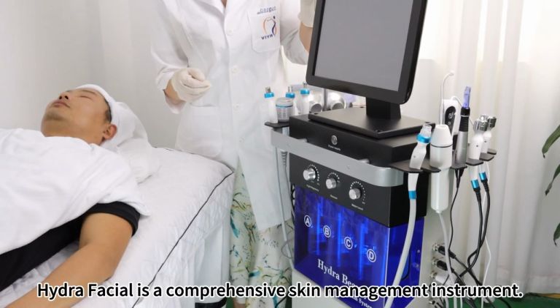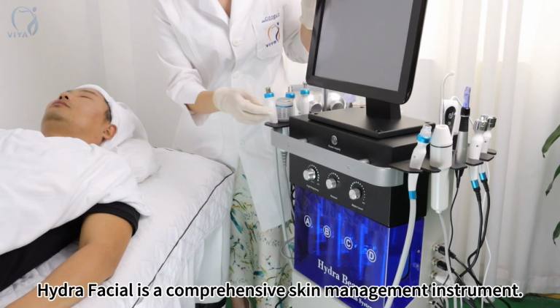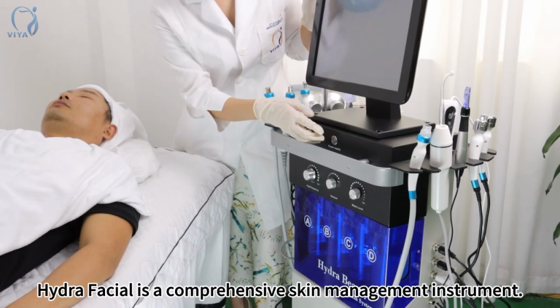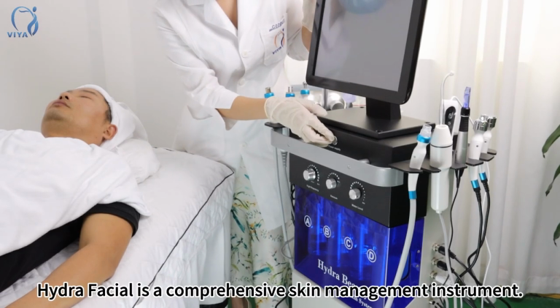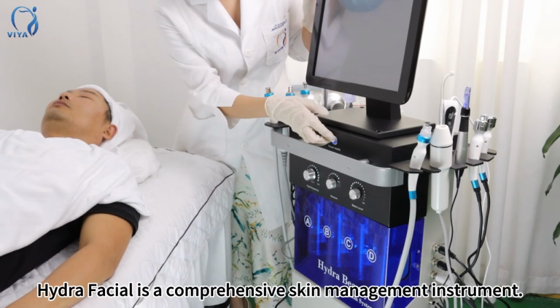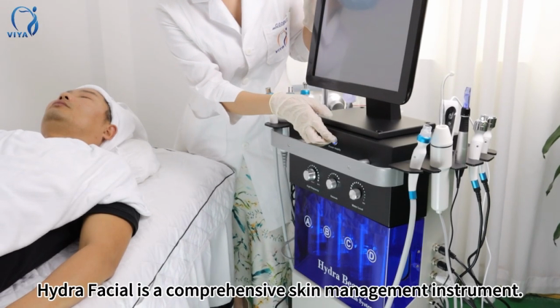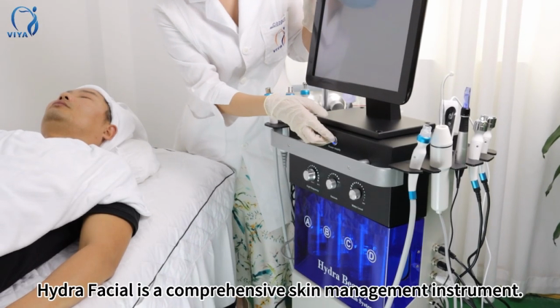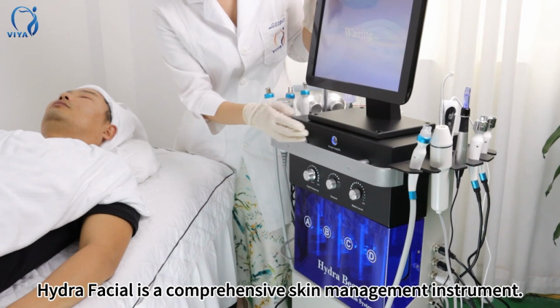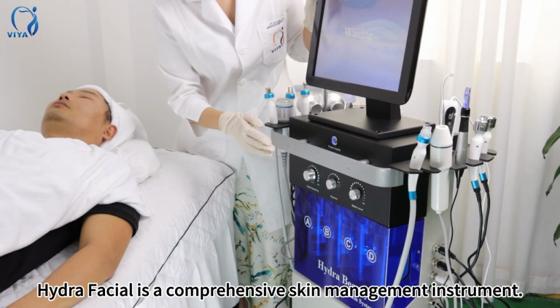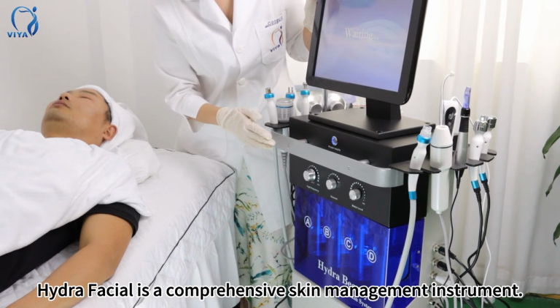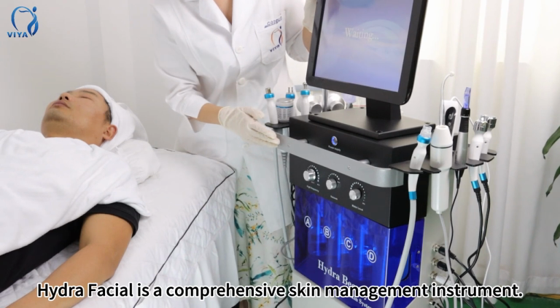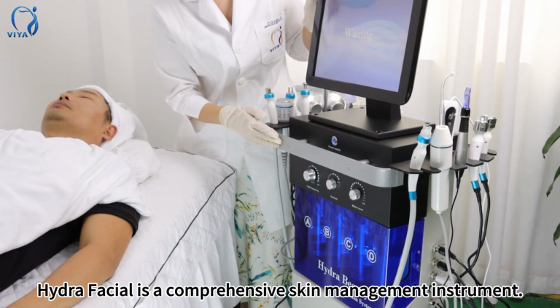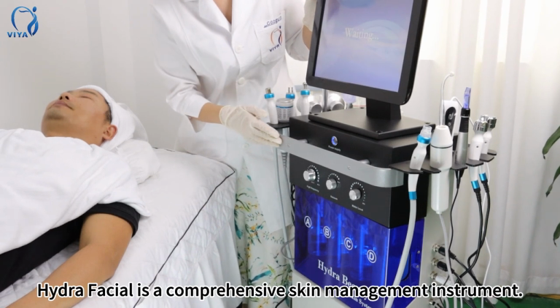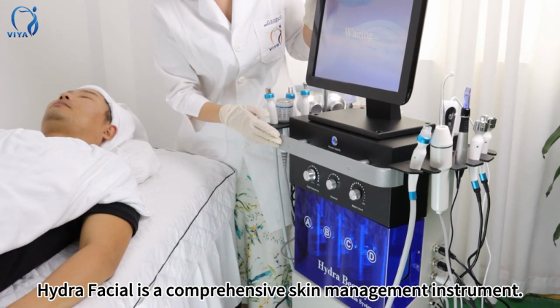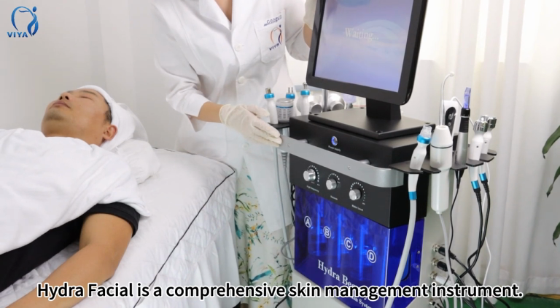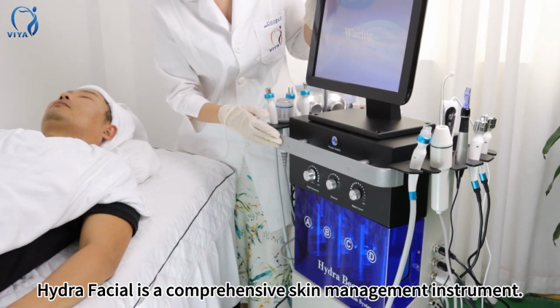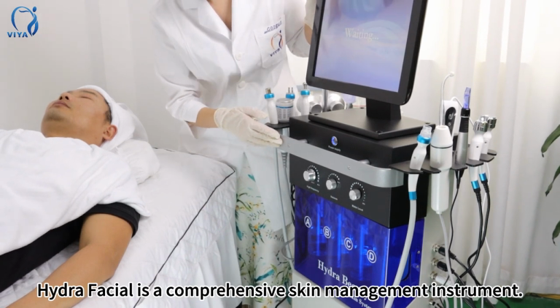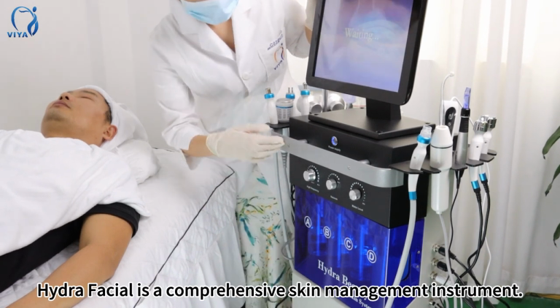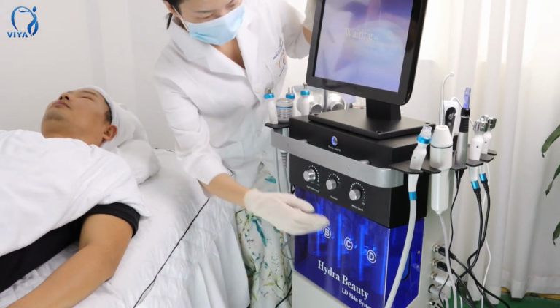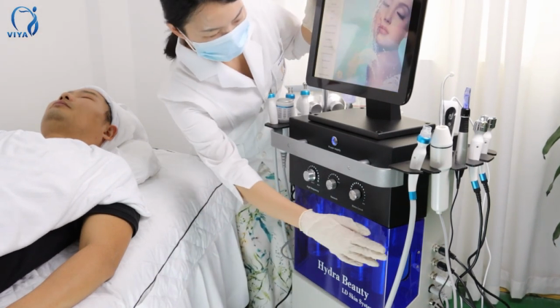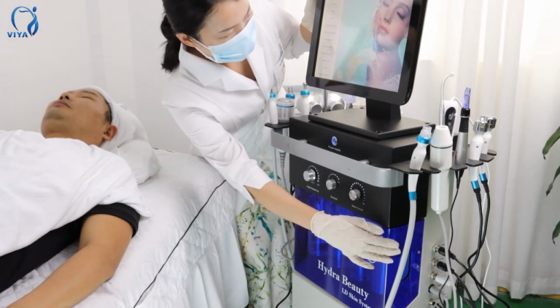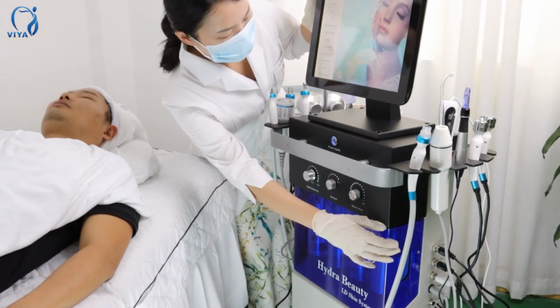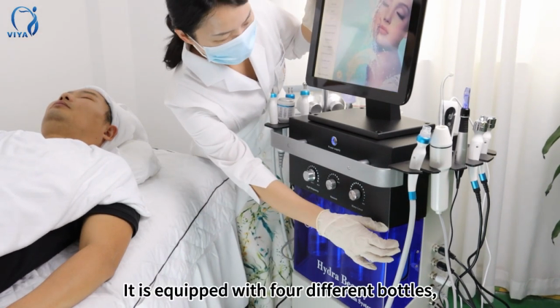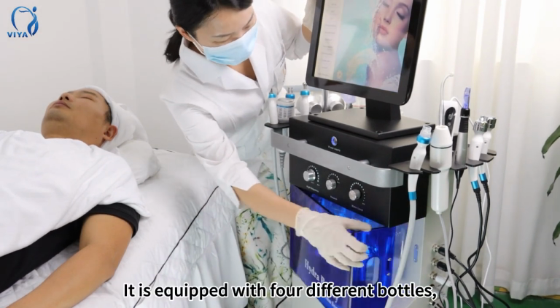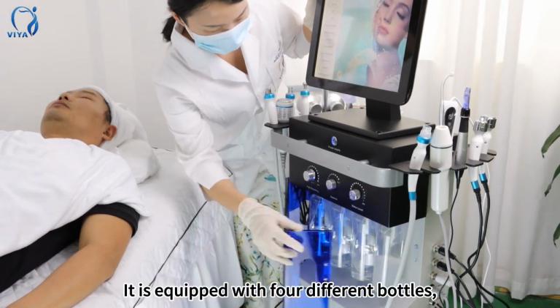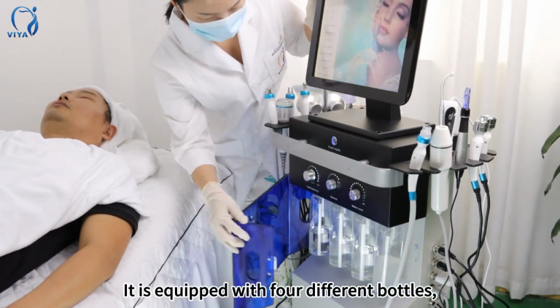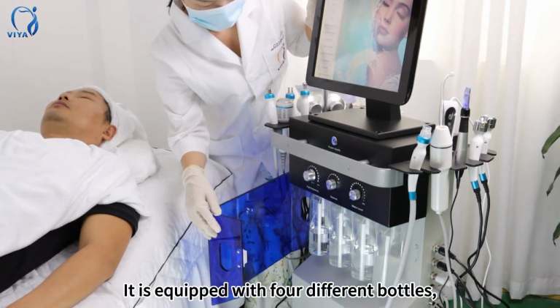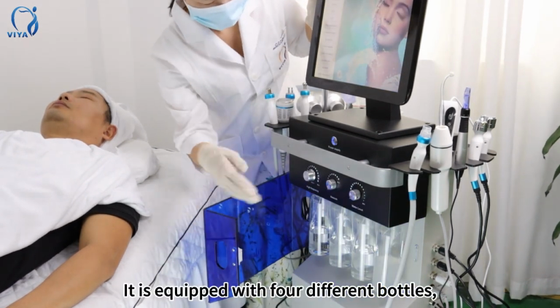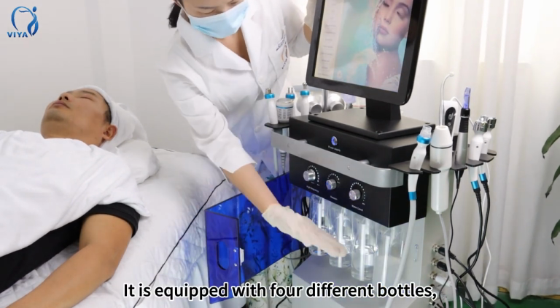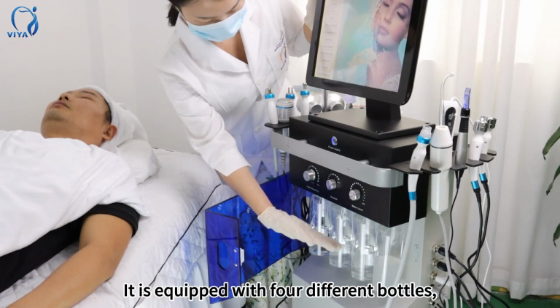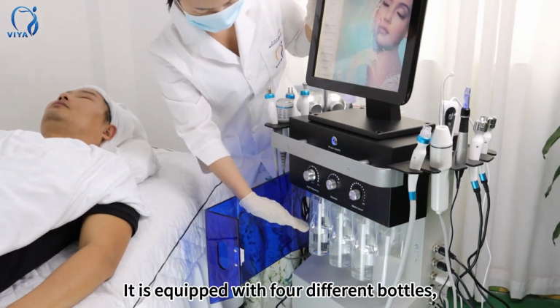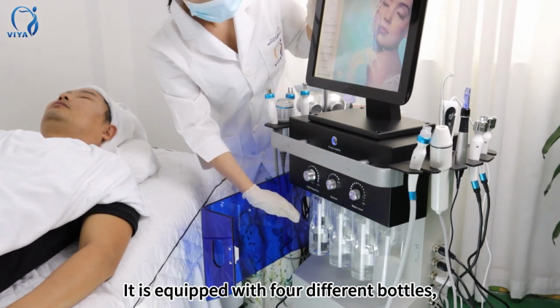Hydrofacial is a comprehensive skin management instrument. It is equipped with four different bottles.